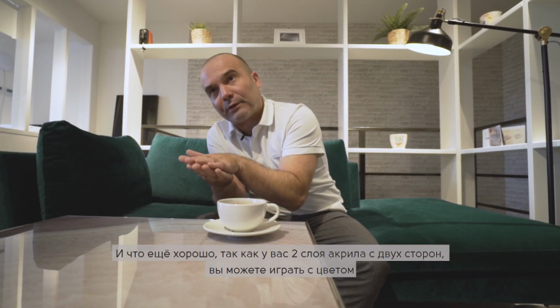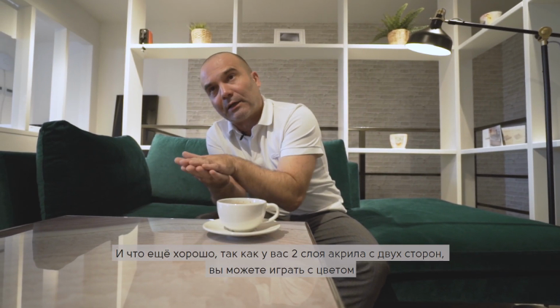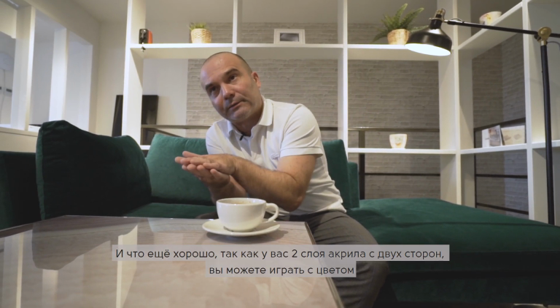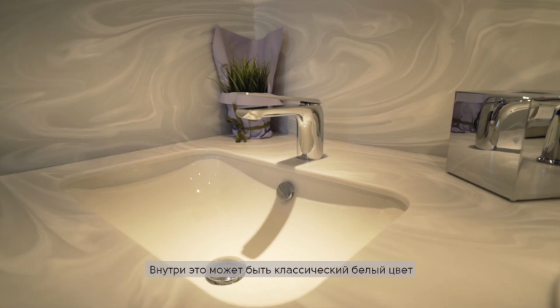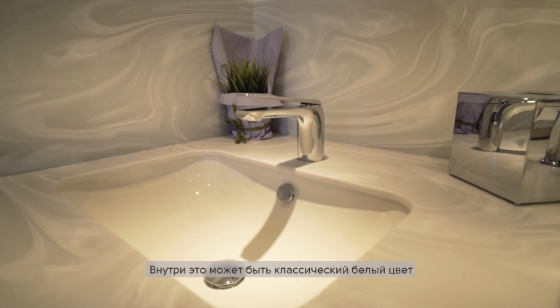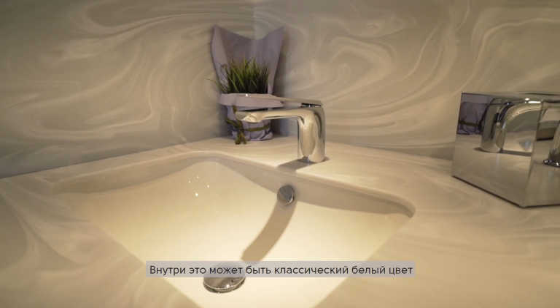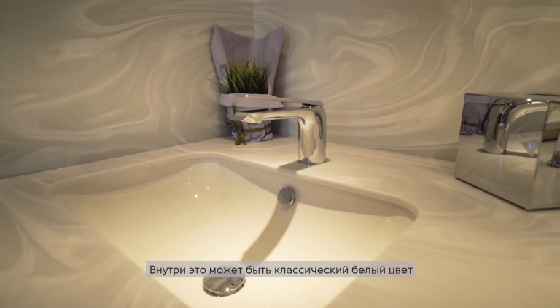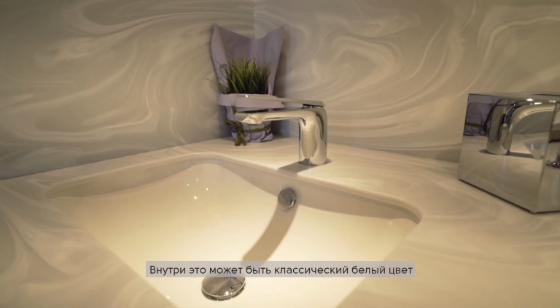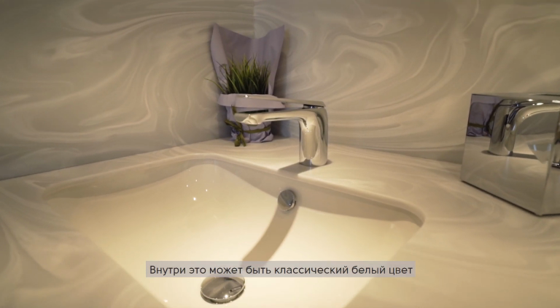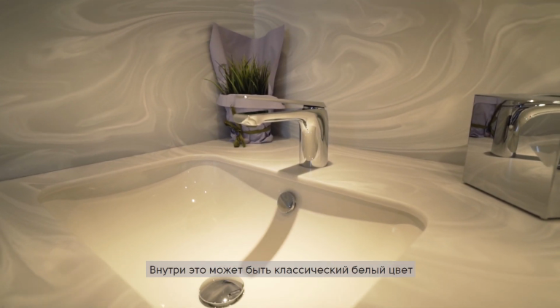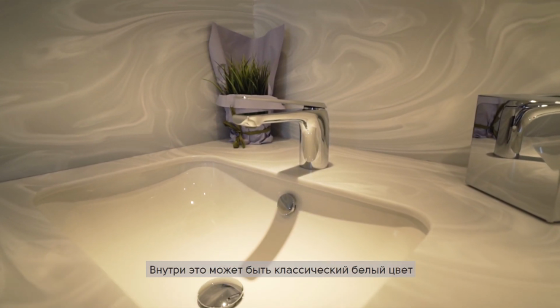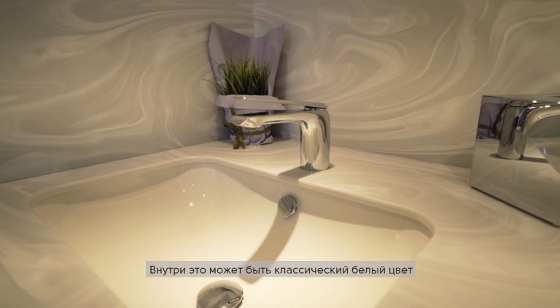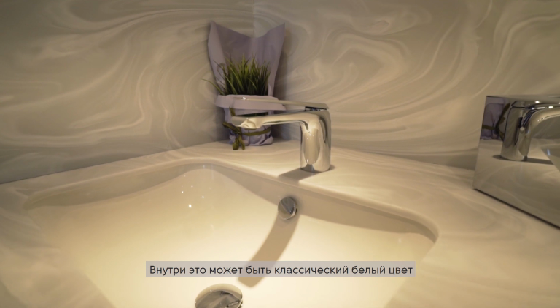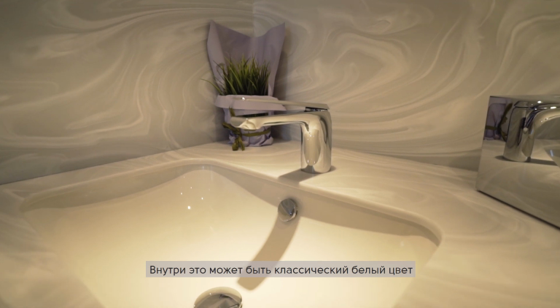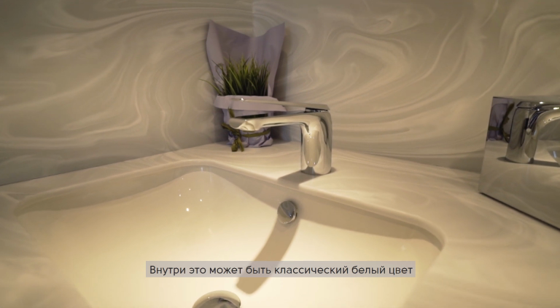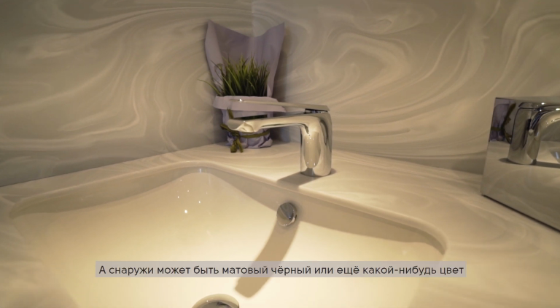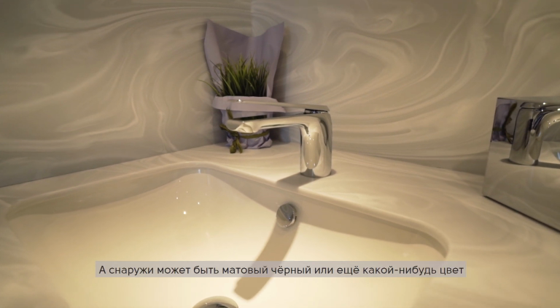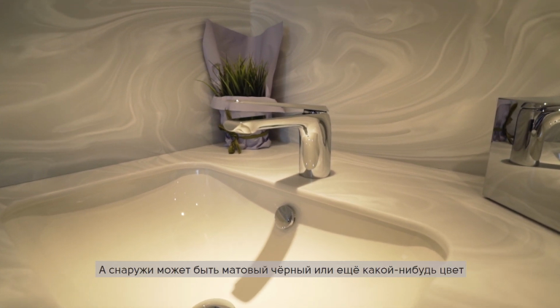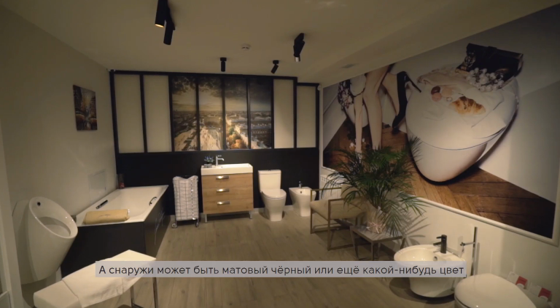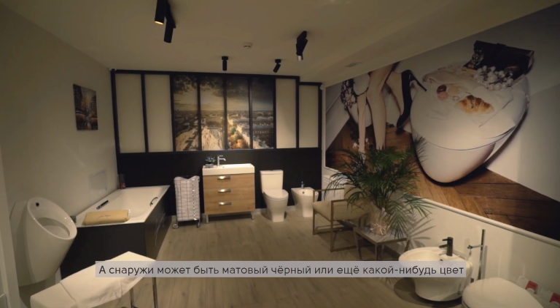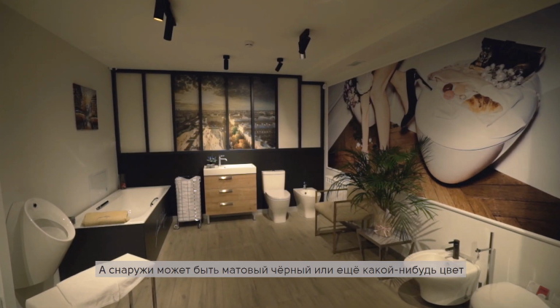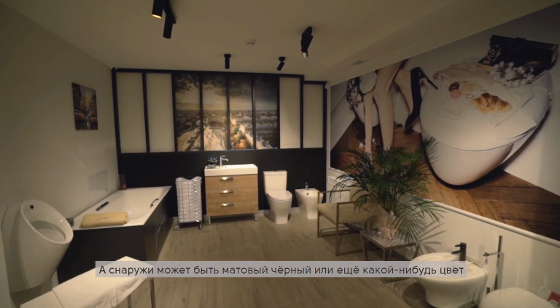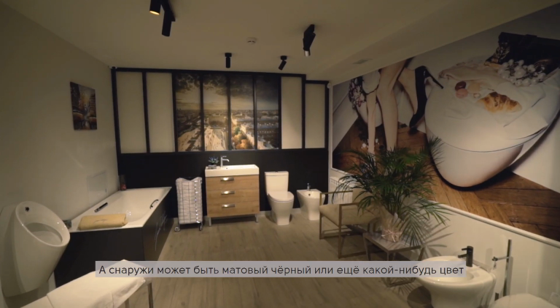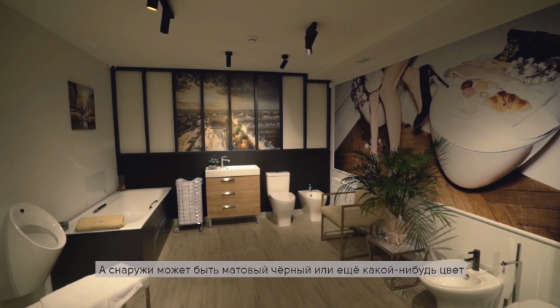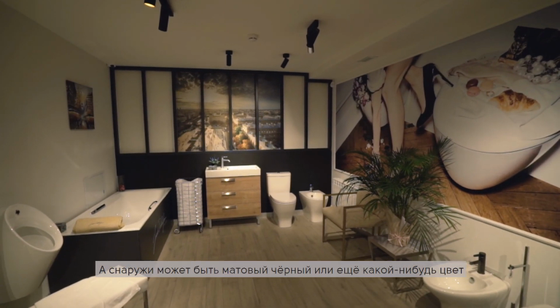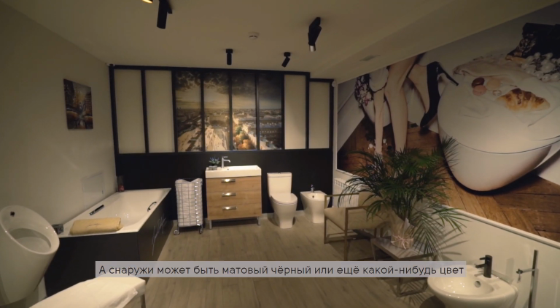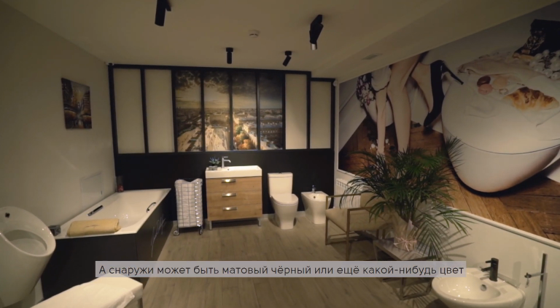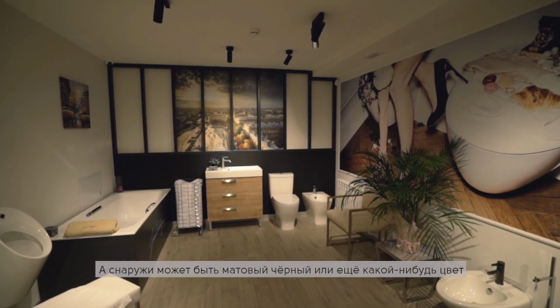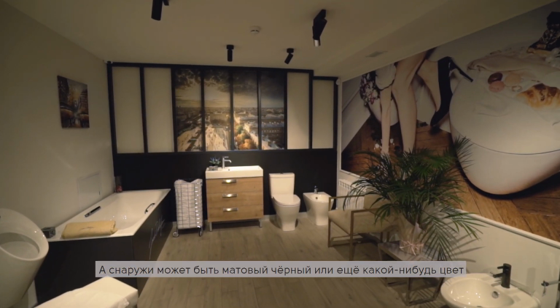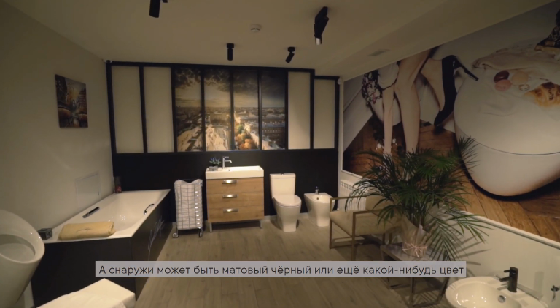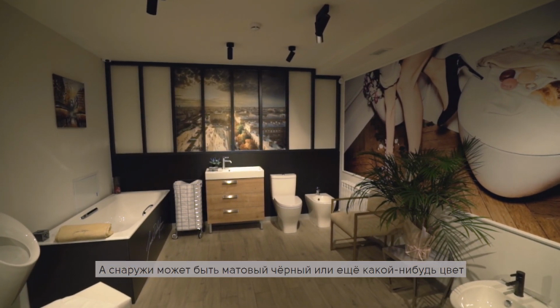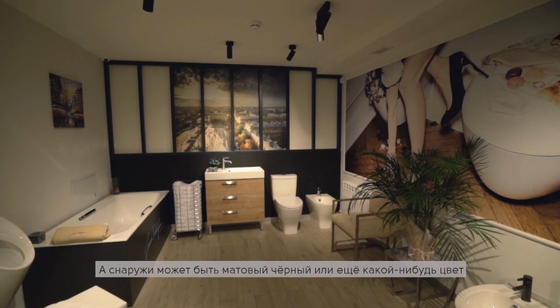What's also nice is that with two layers of acrylic, you can play on the color. The inside can be glossy white, for instance, and the outside can be matte black or matte.